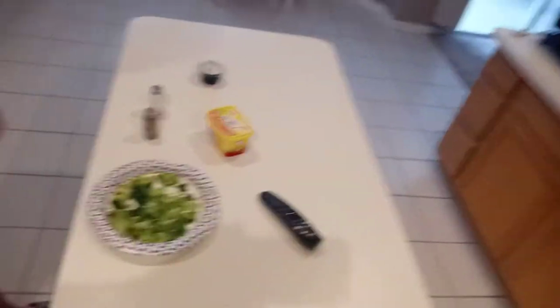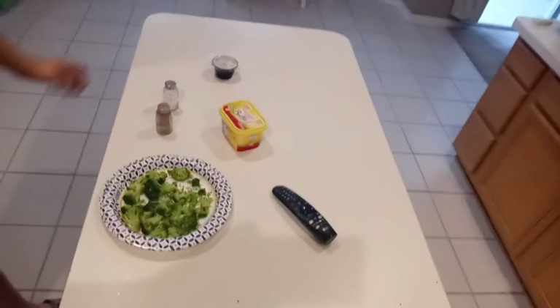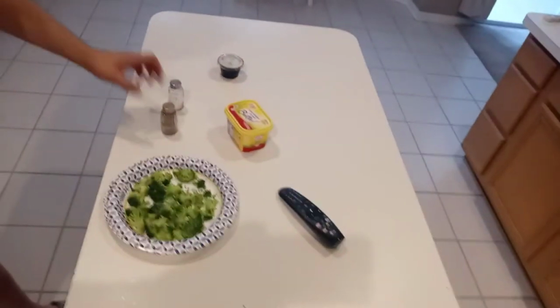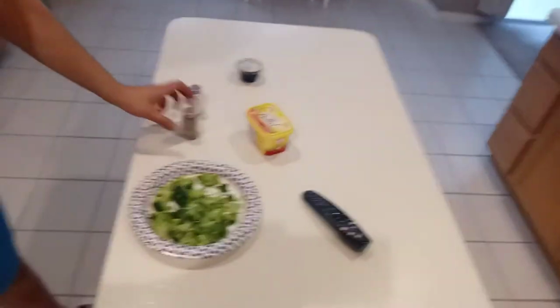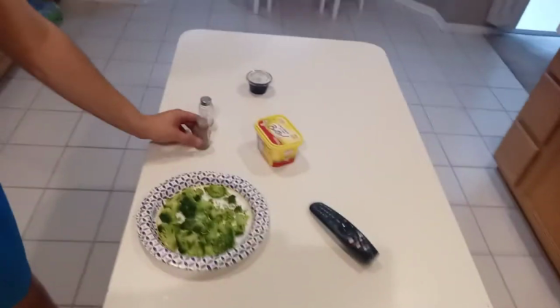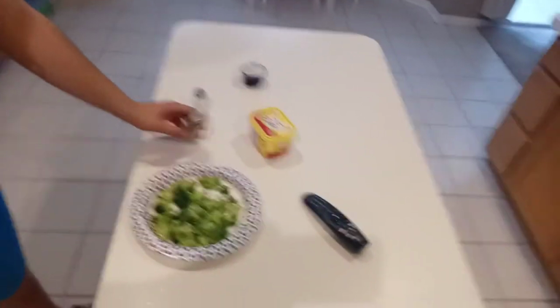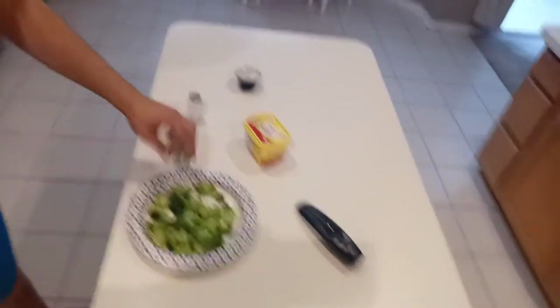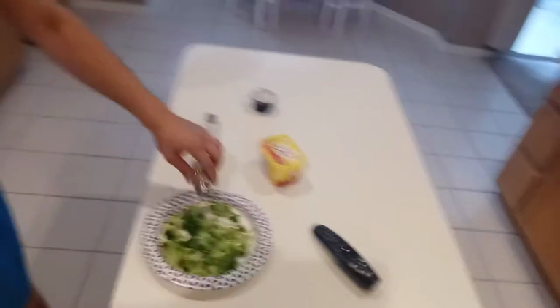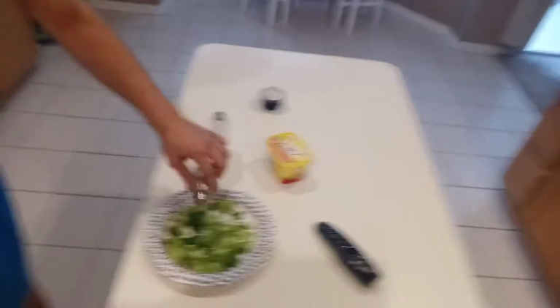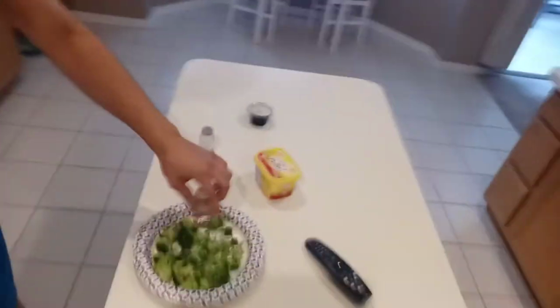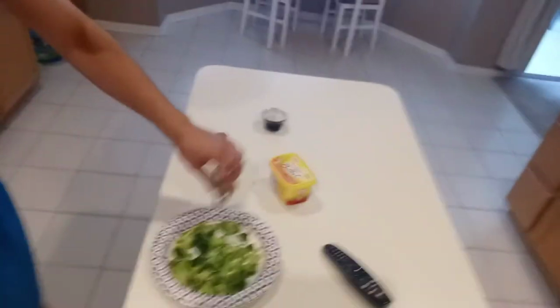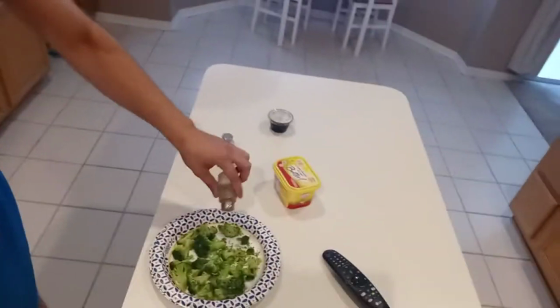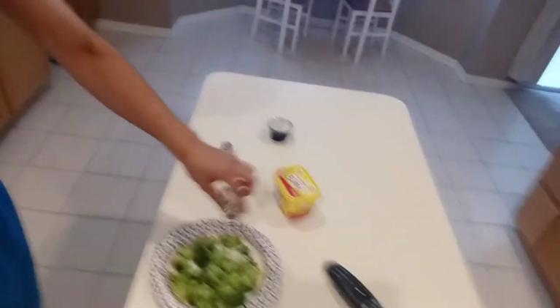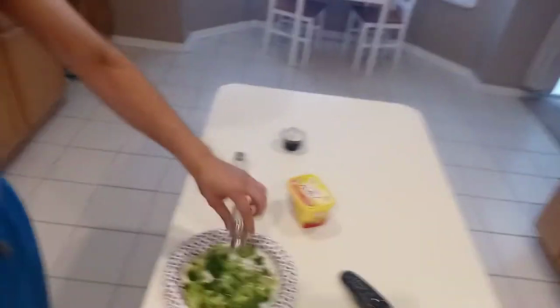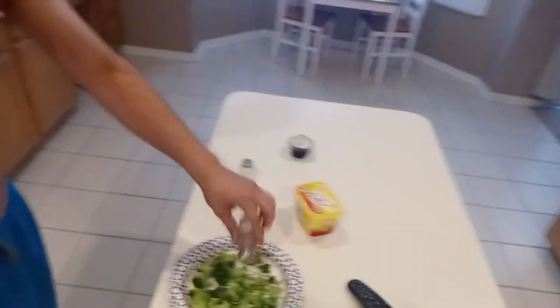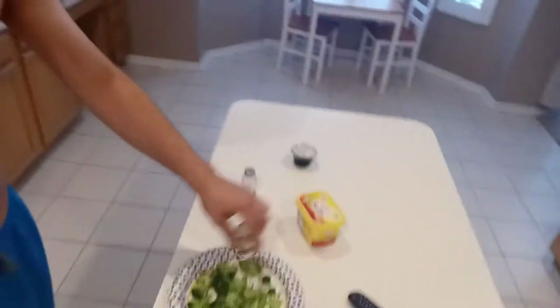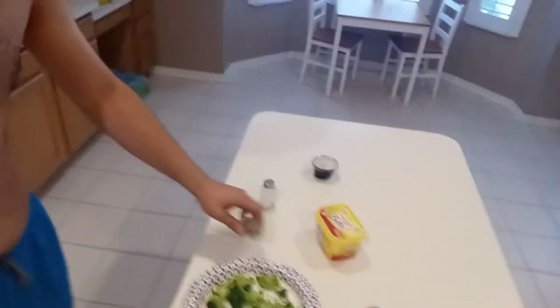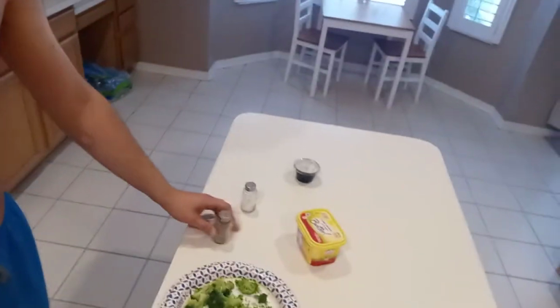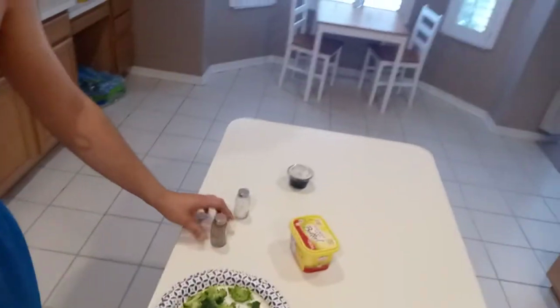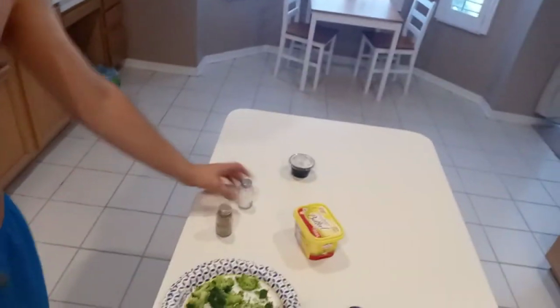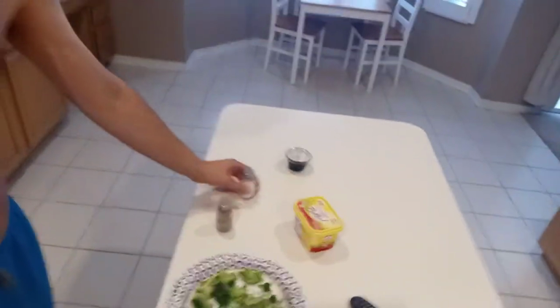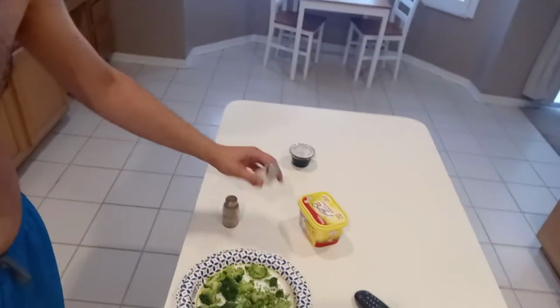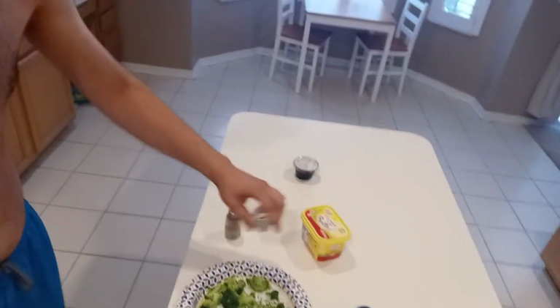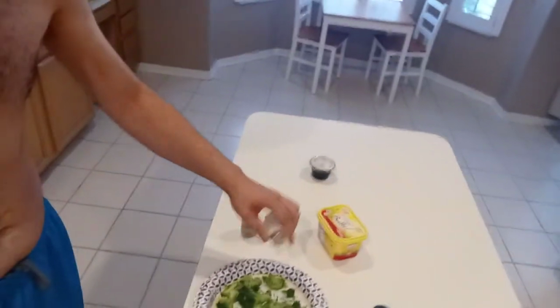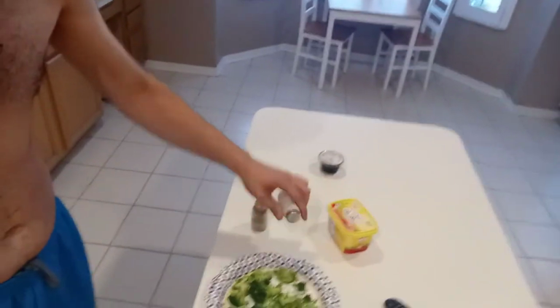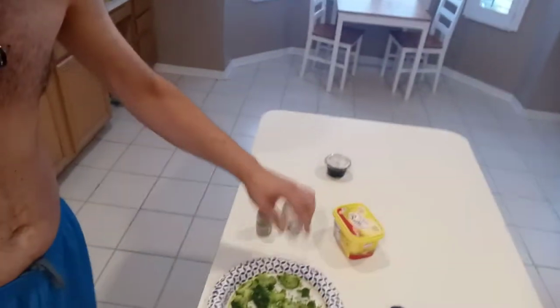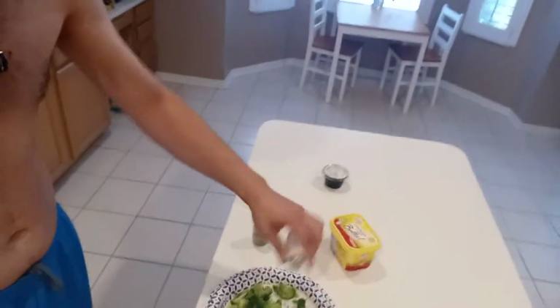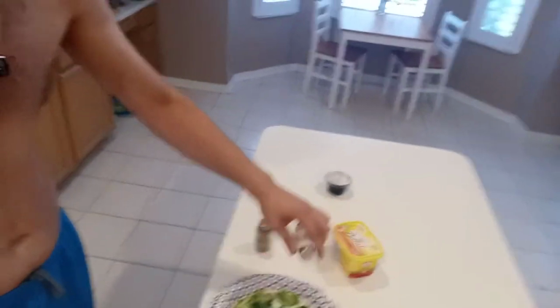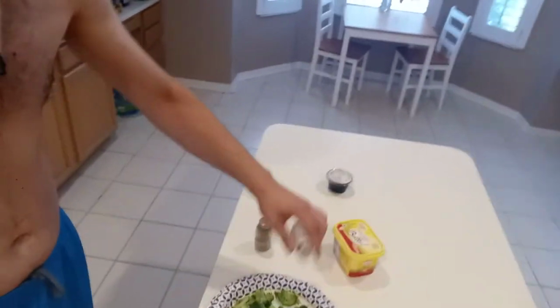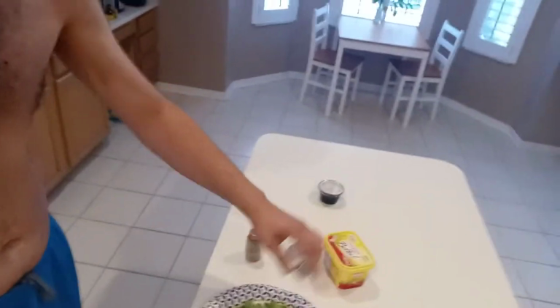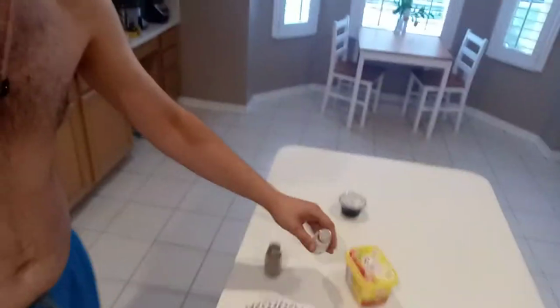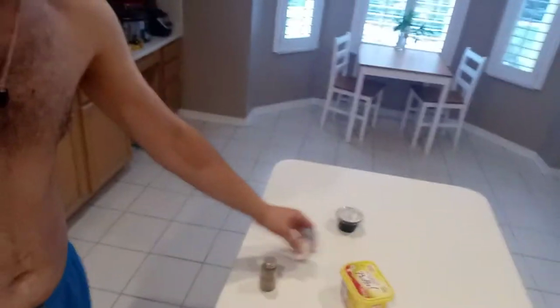So obviously you're gonna take a little bit of pepper, put your pepper on there, put a little bit of salt on there.